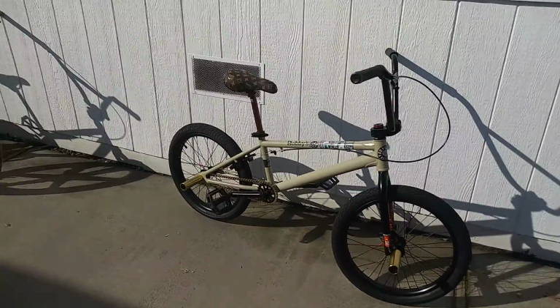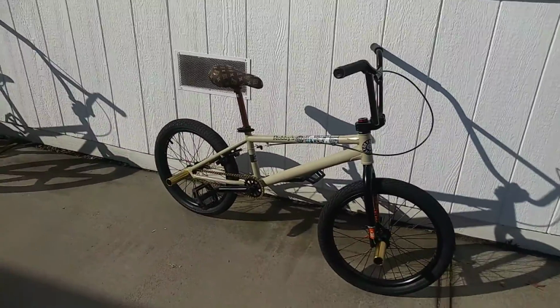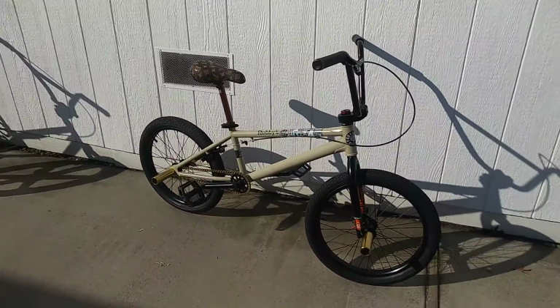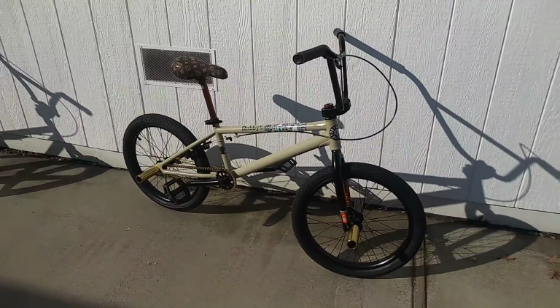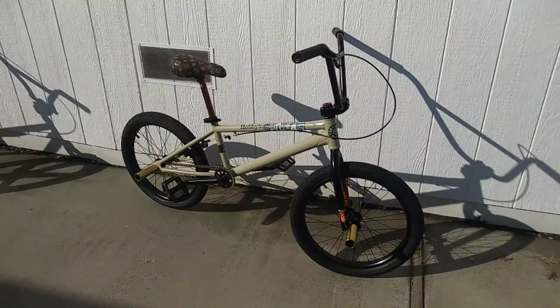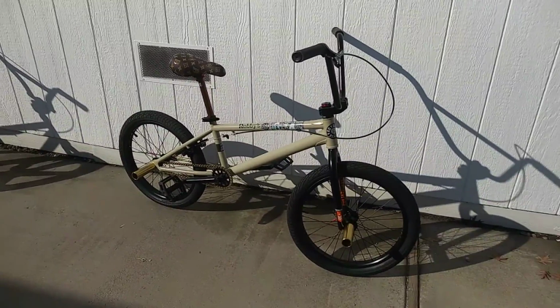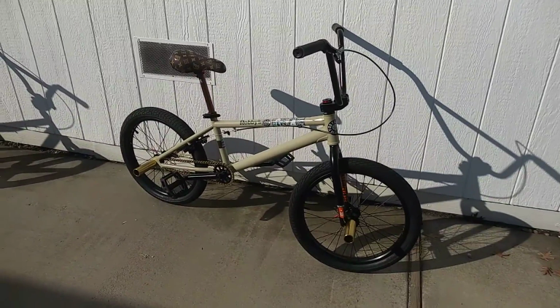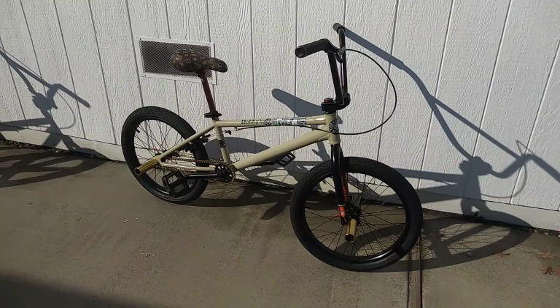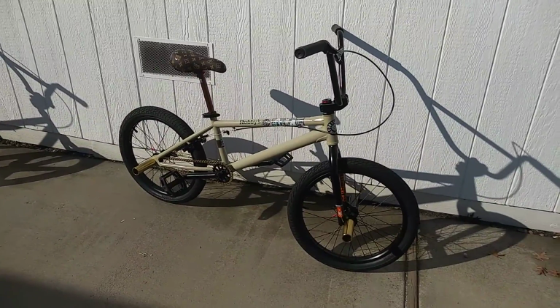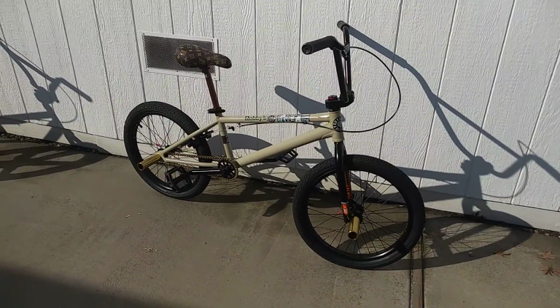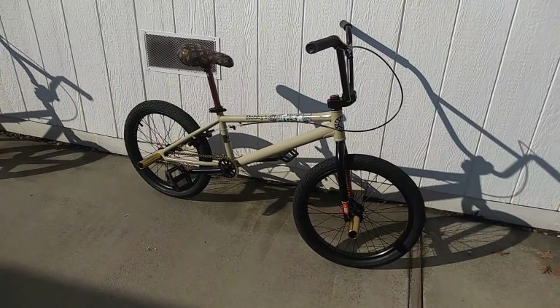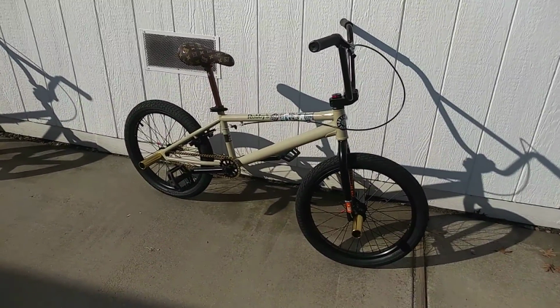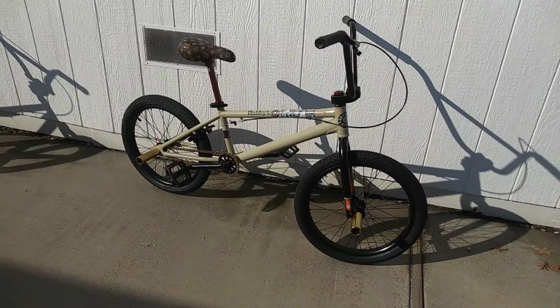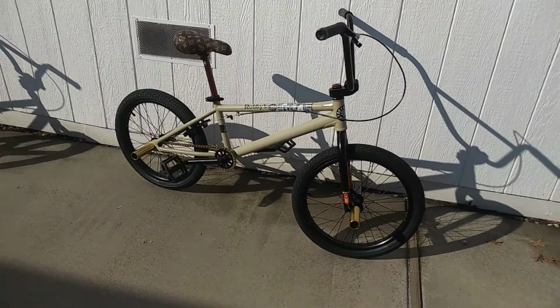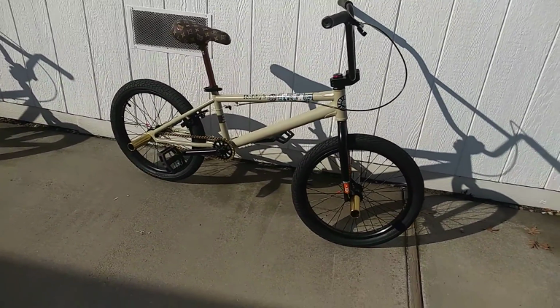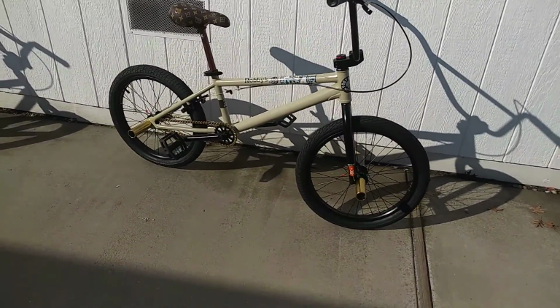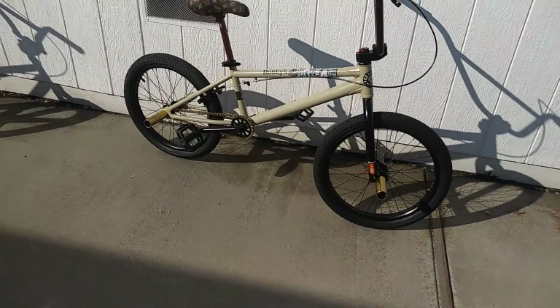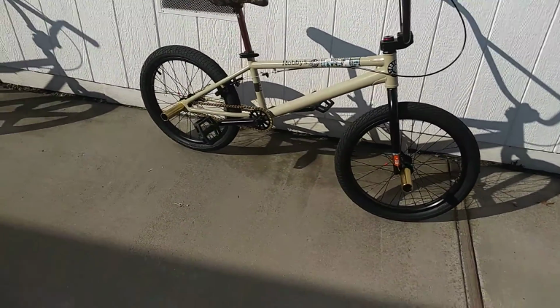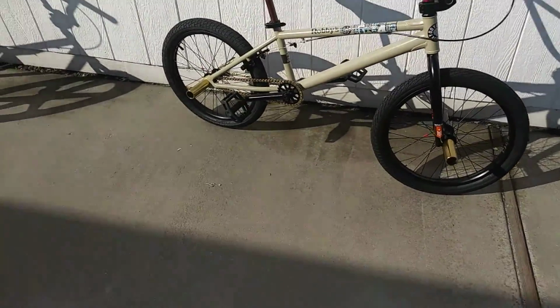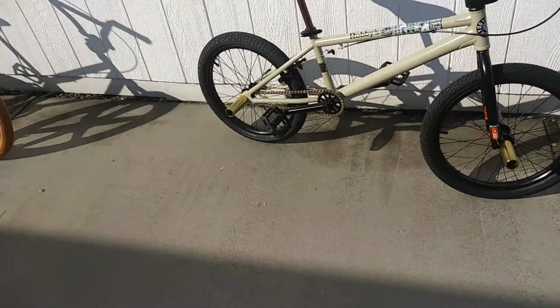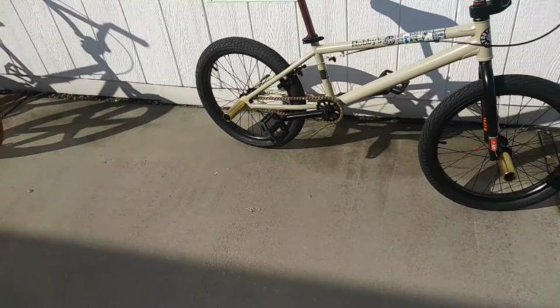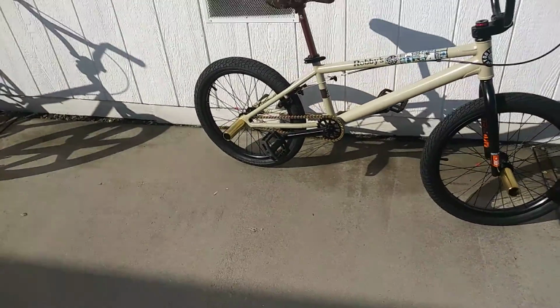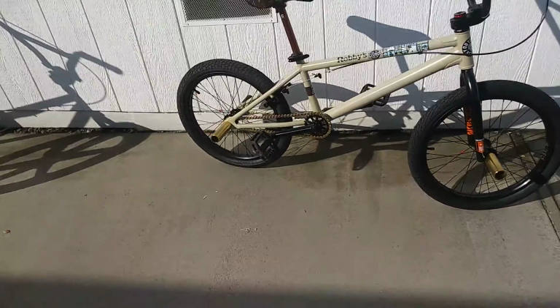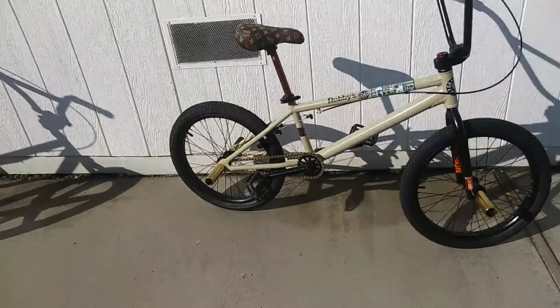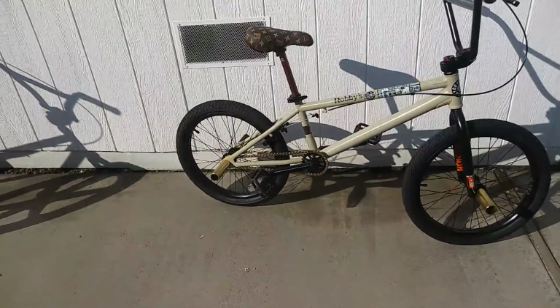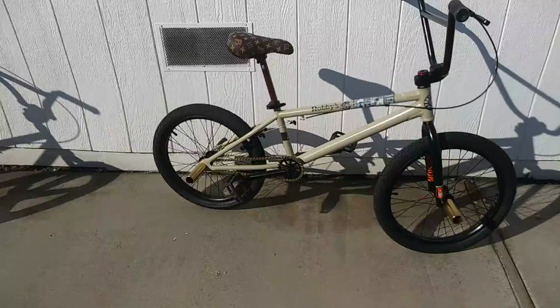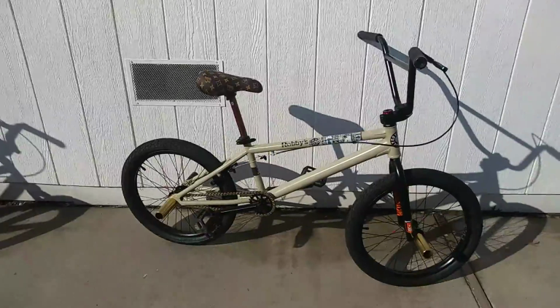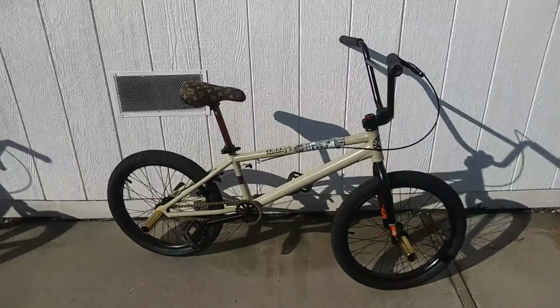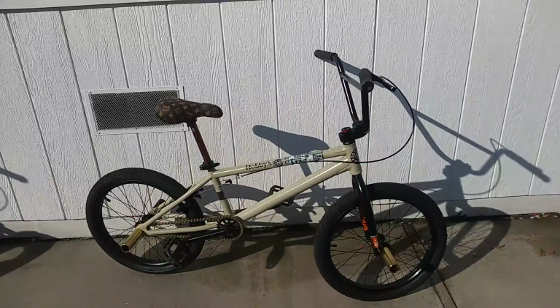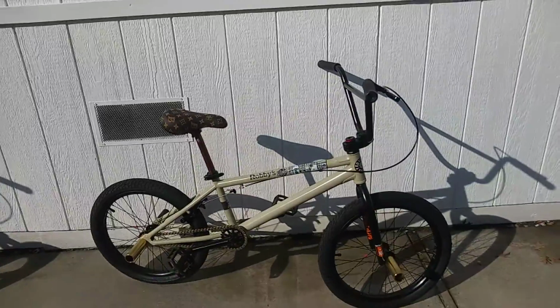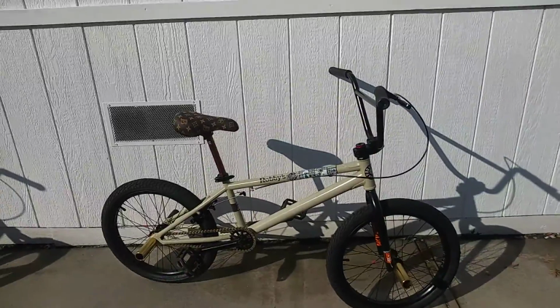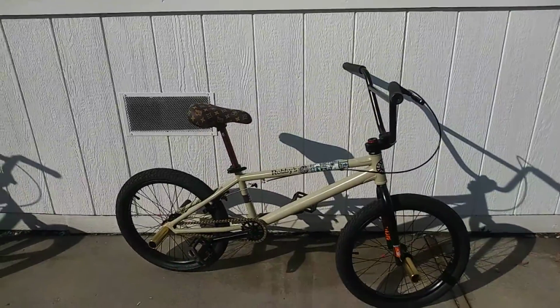All in all, this bike is sweet. It's fast. It's light.